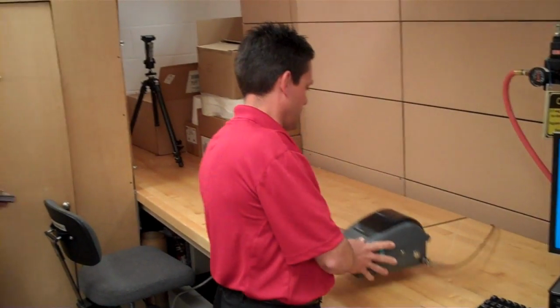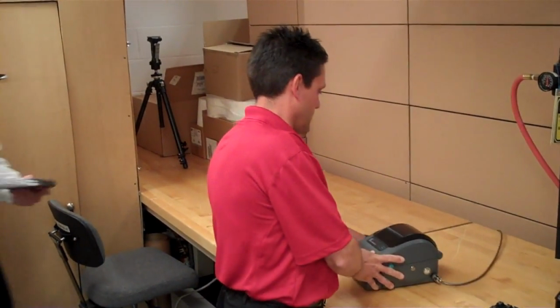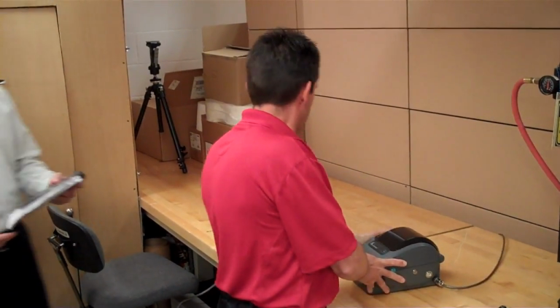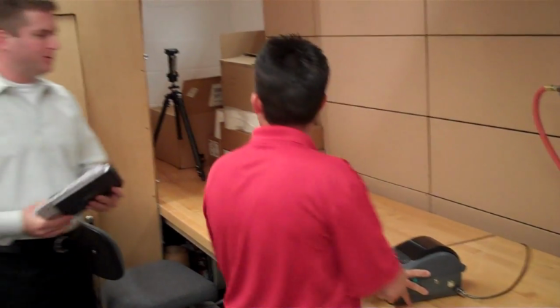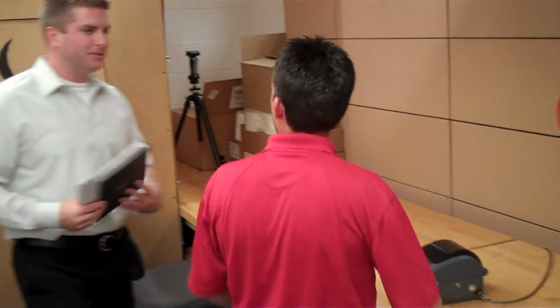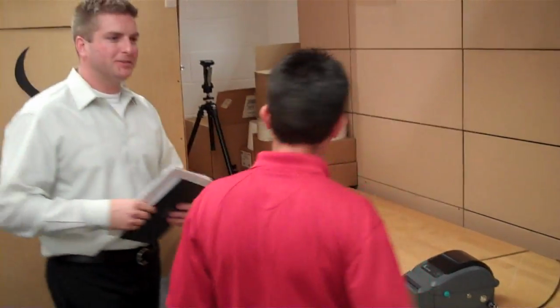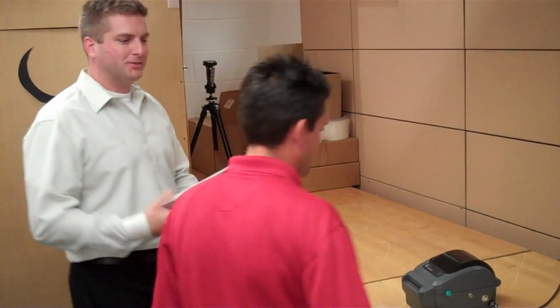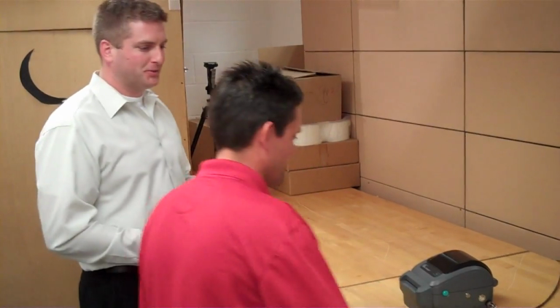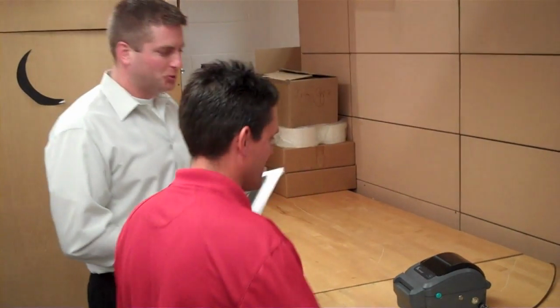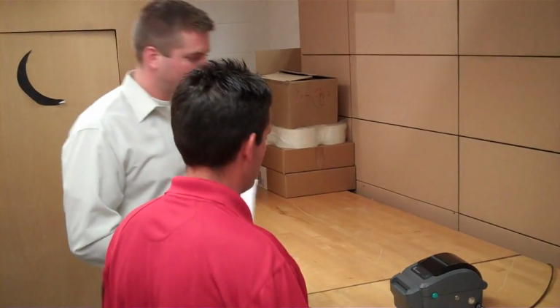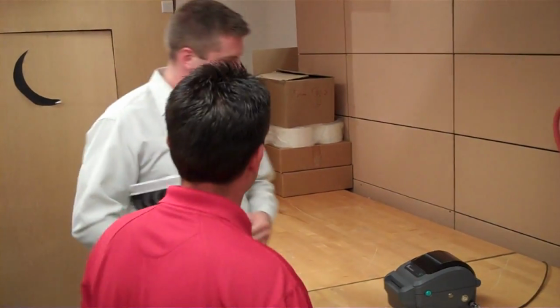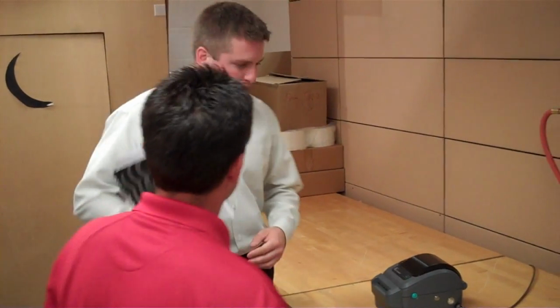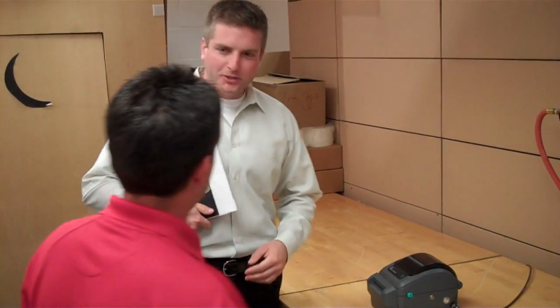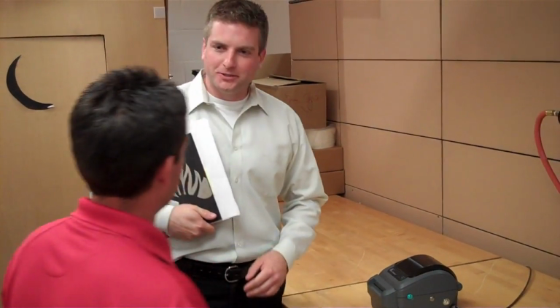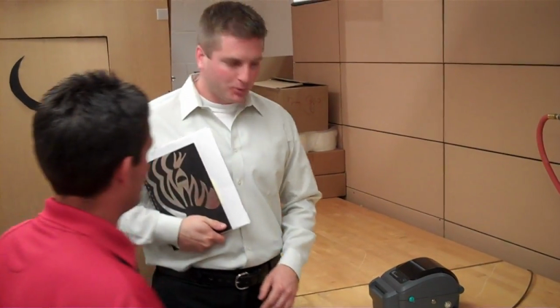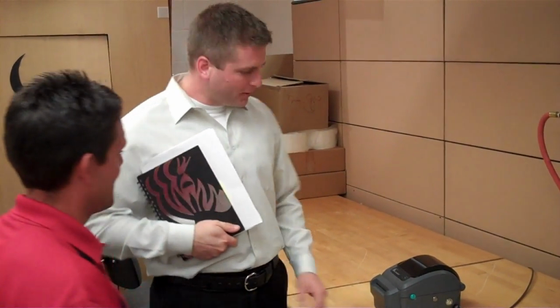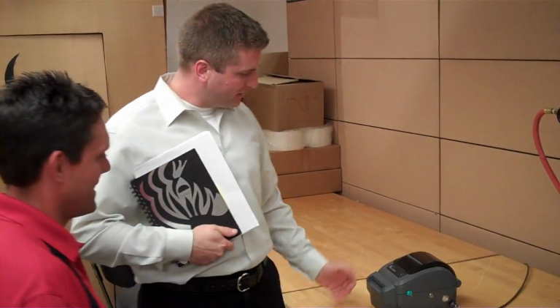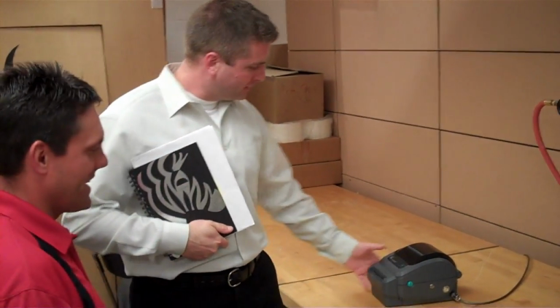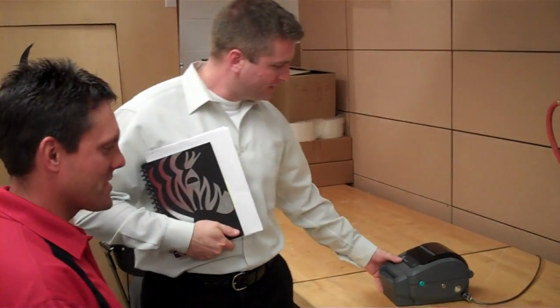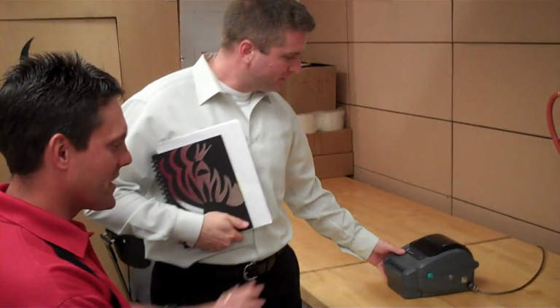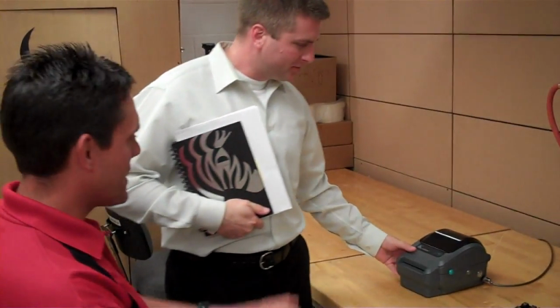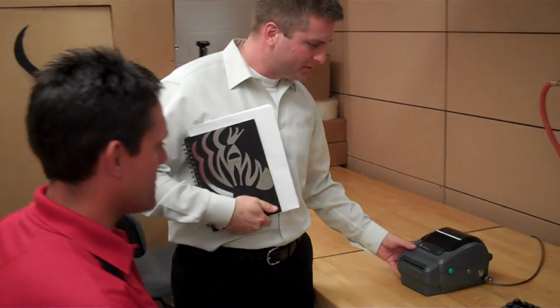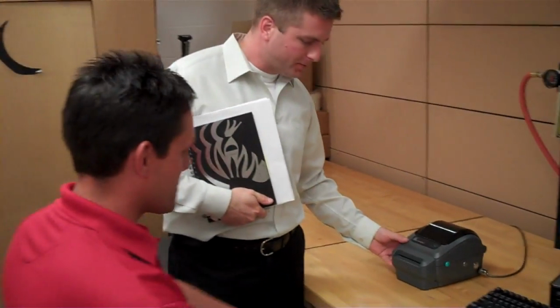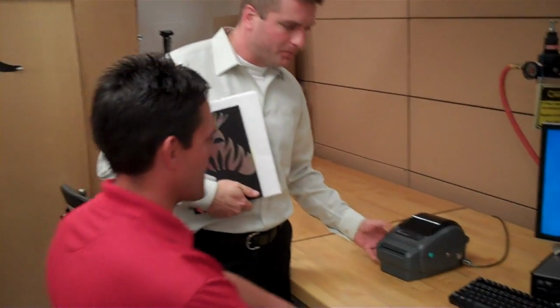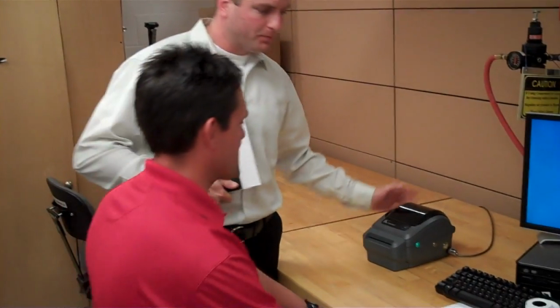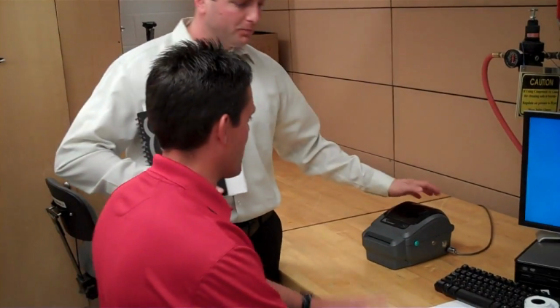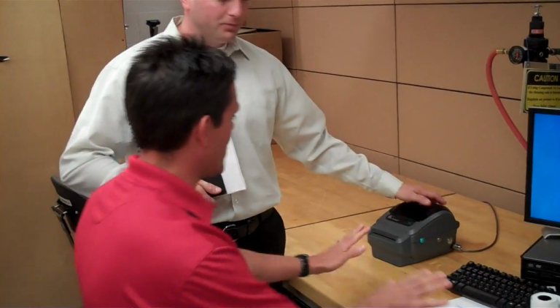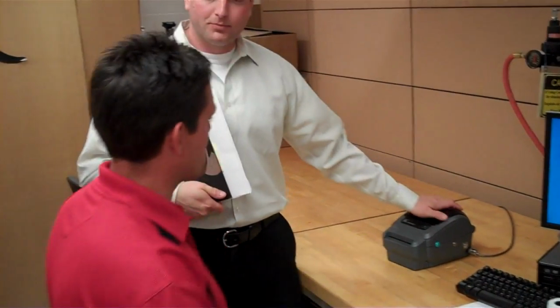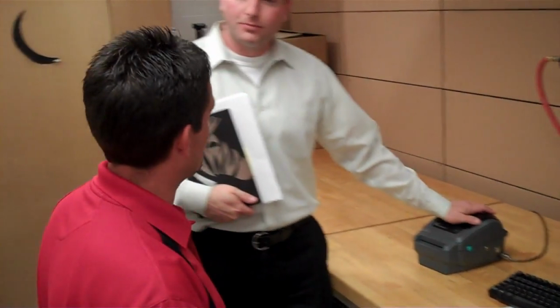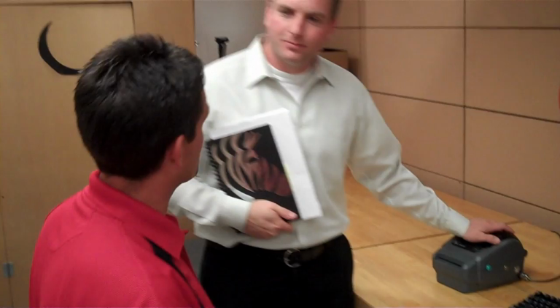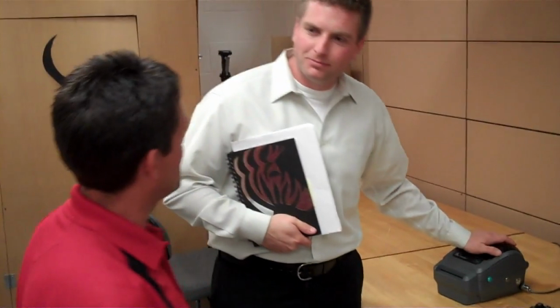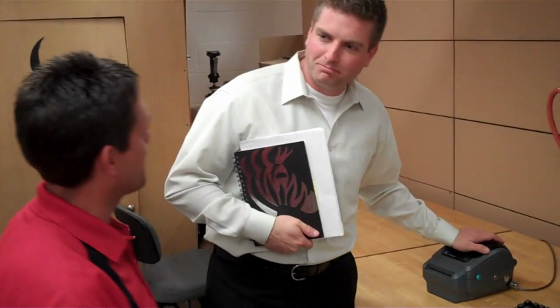Scott, how are you doing? Oh, hey Jeremy, how you doing? I'm good. What's going on here? Just cleaning up, moving things around, making sure everything looks good here.